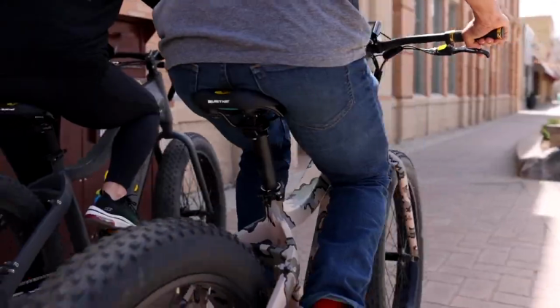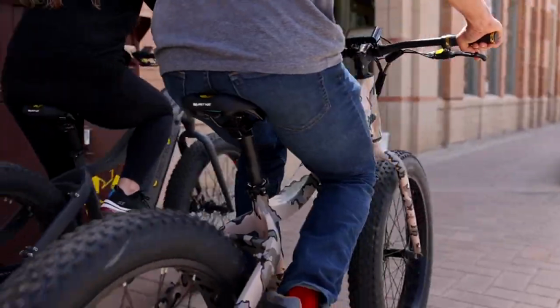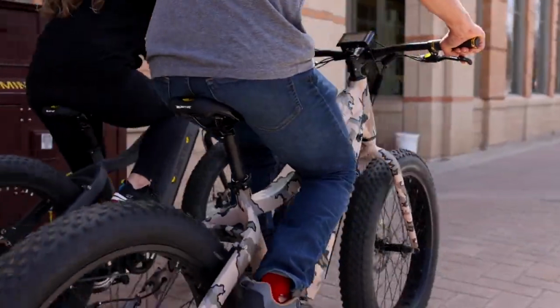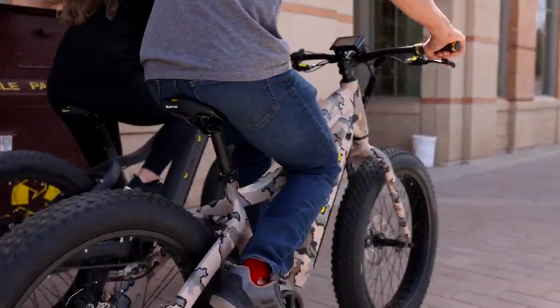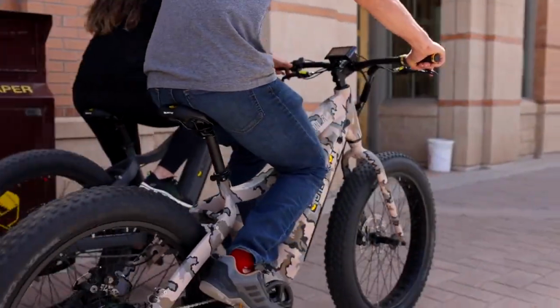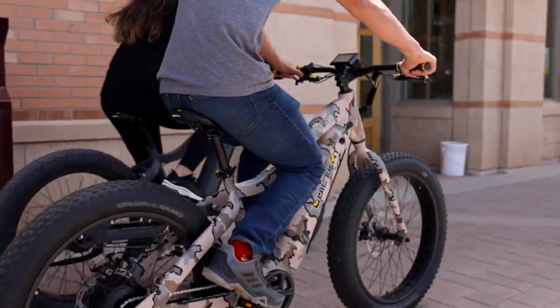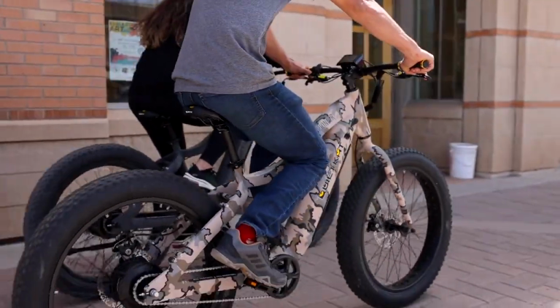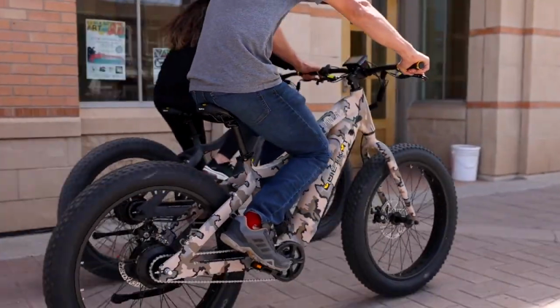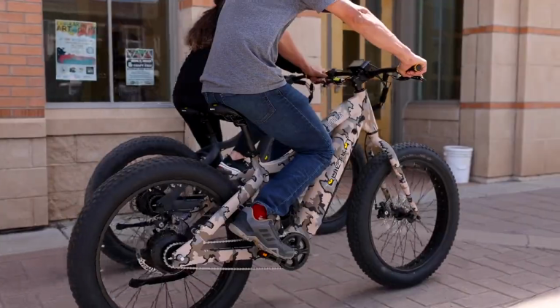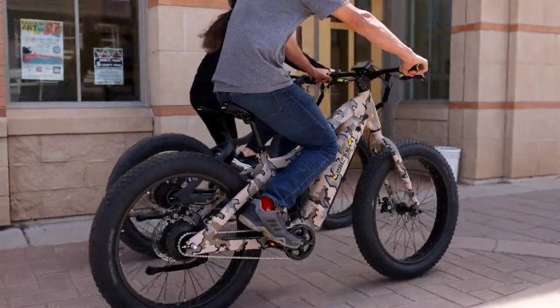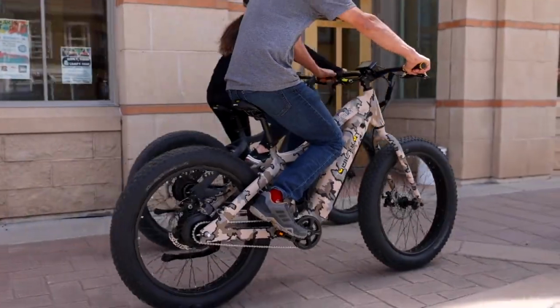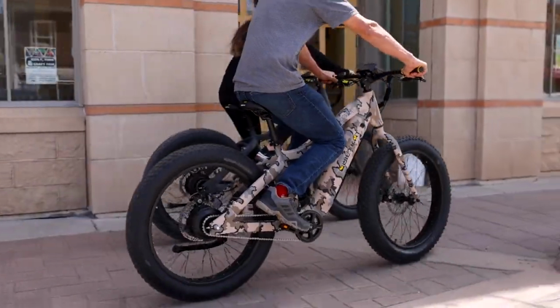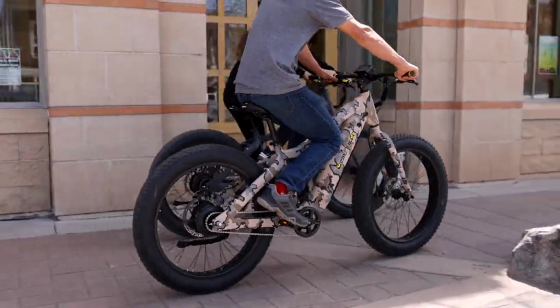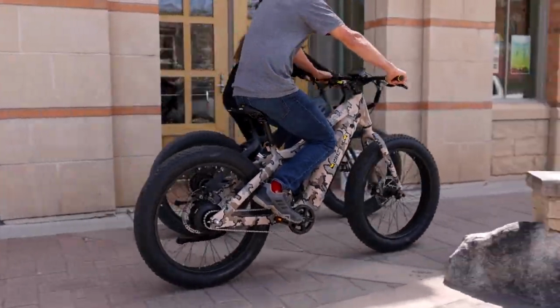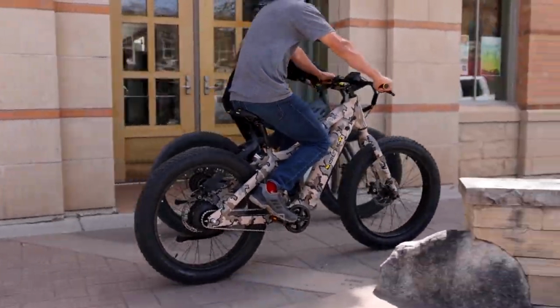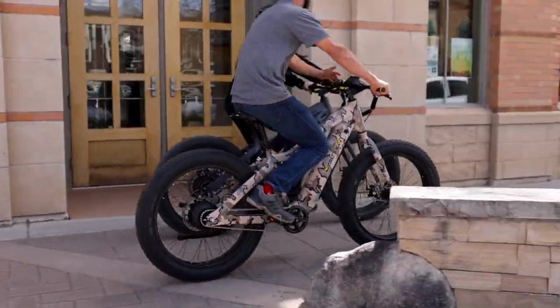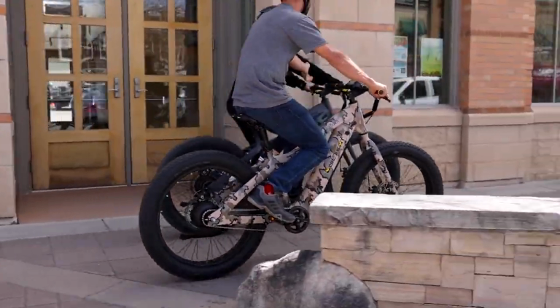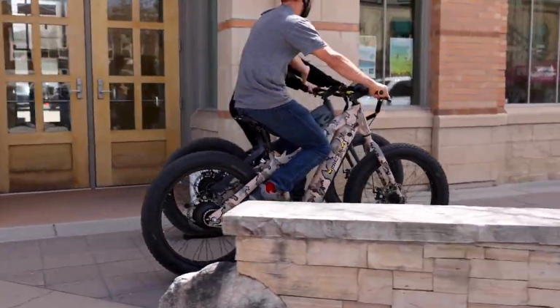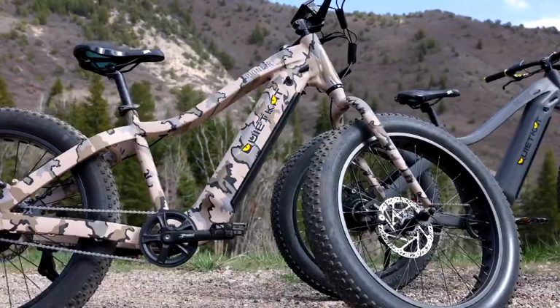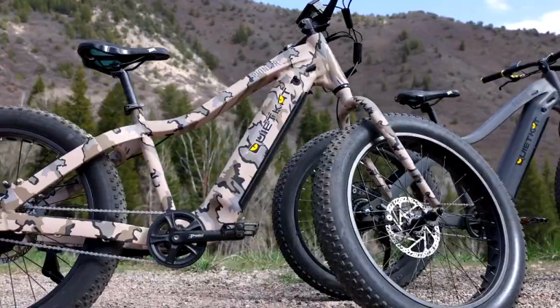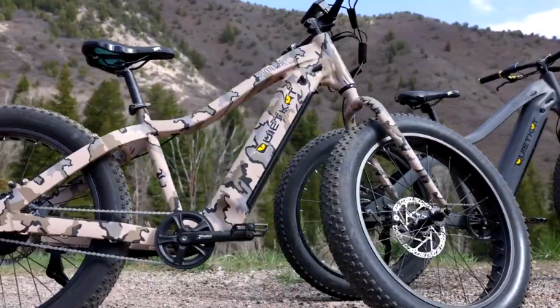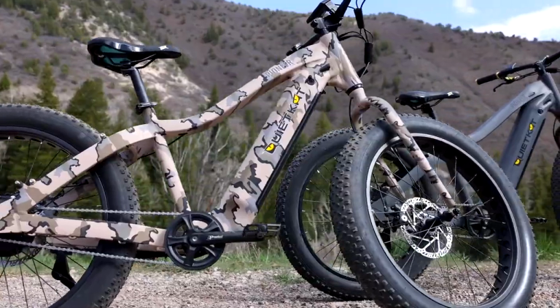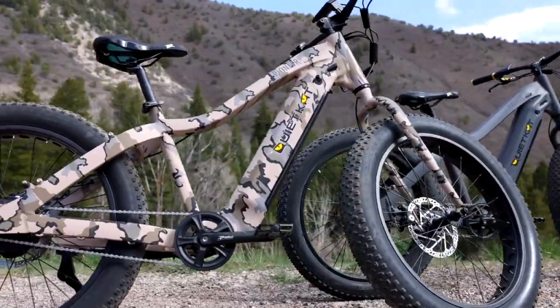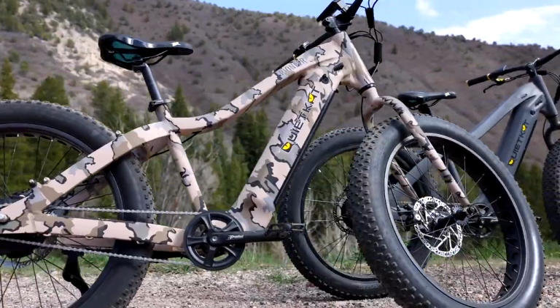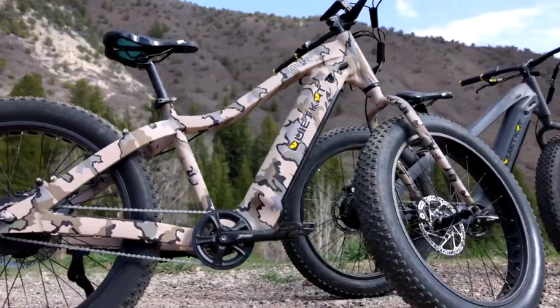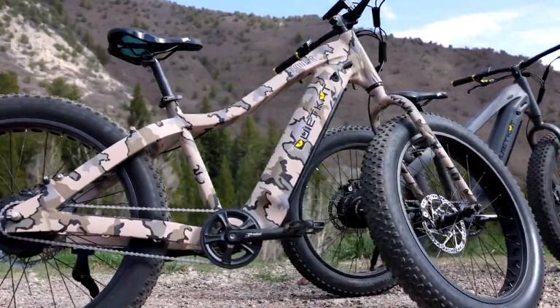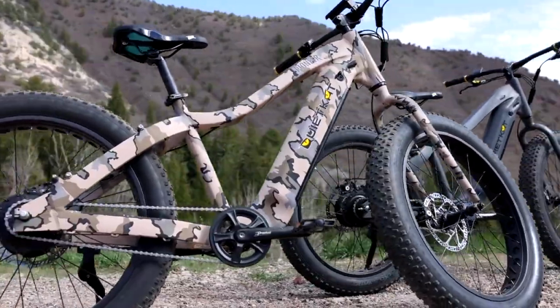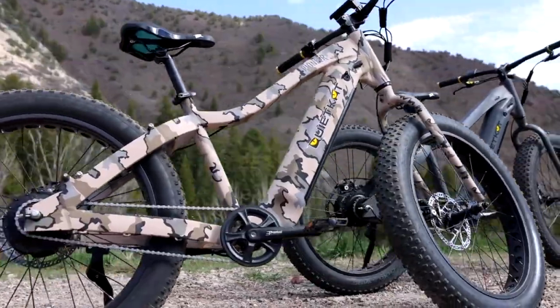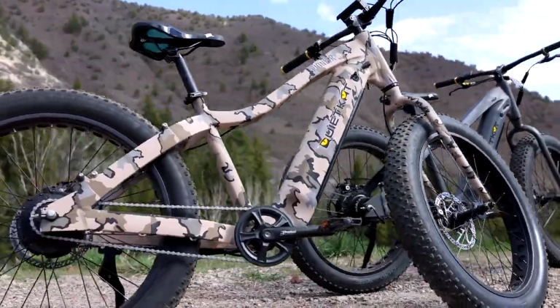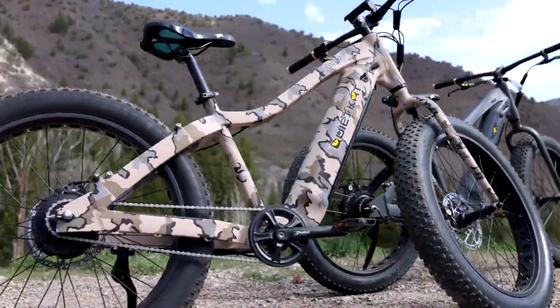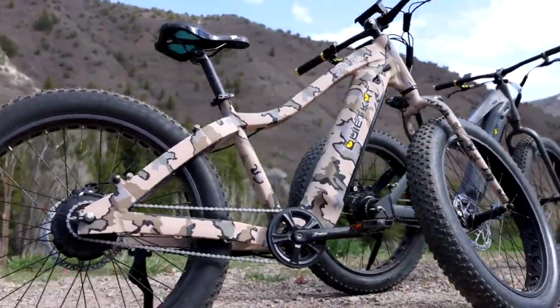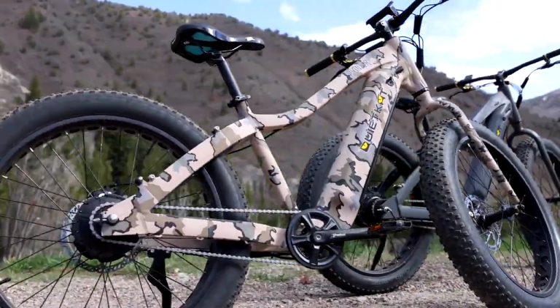The Pioneer comes in one size, which is the equivalent to our size medium, to make it easy for almost anybody to get on and ride.